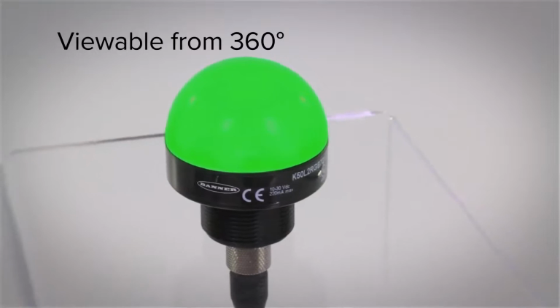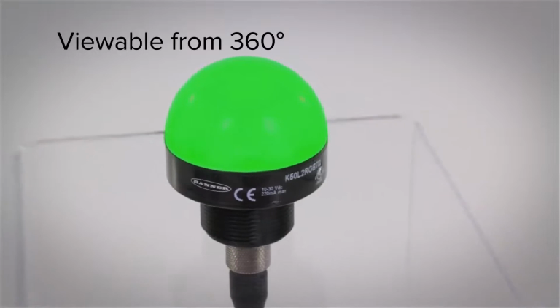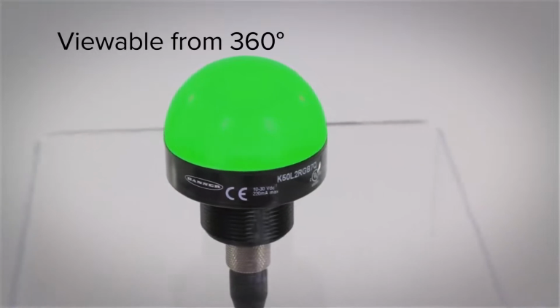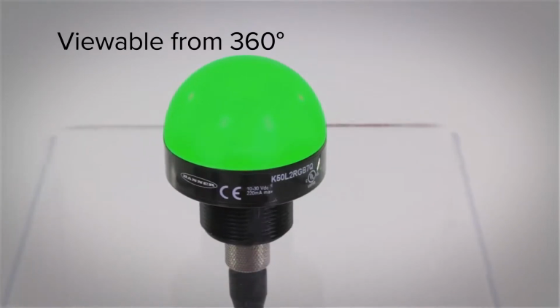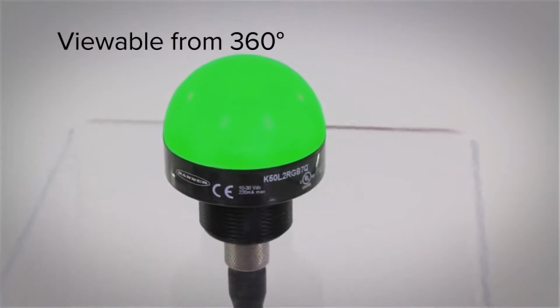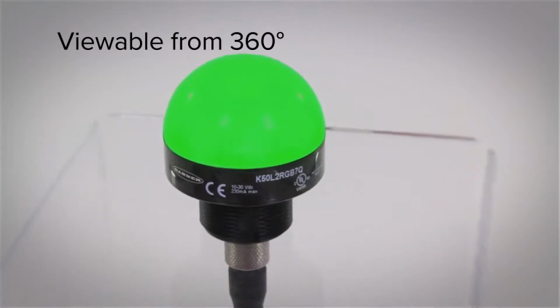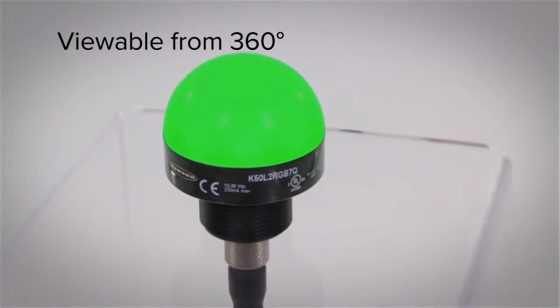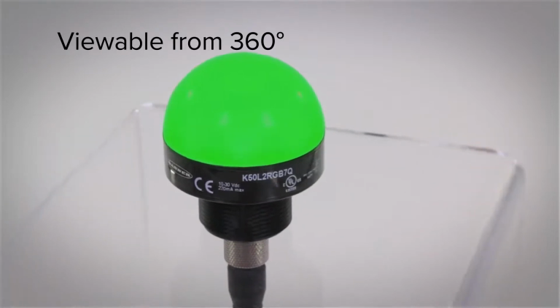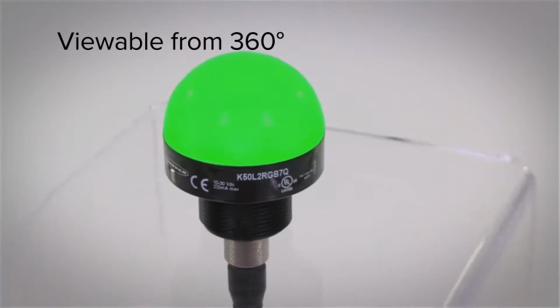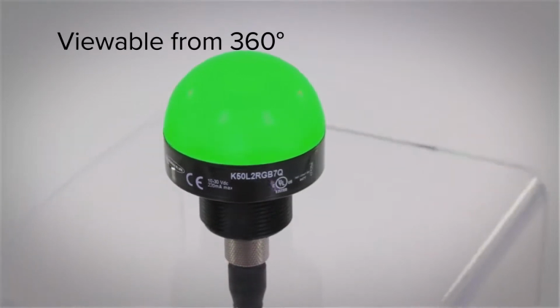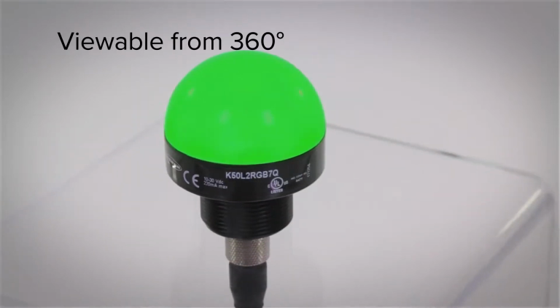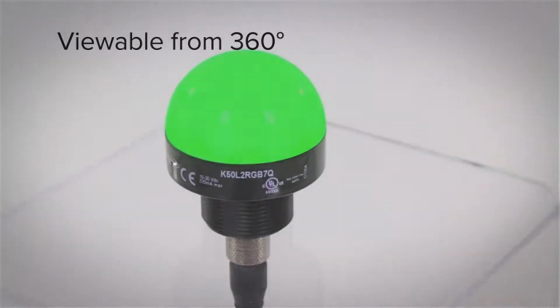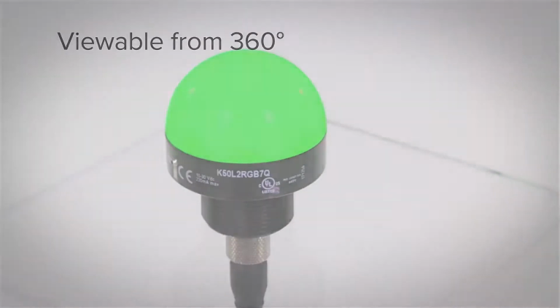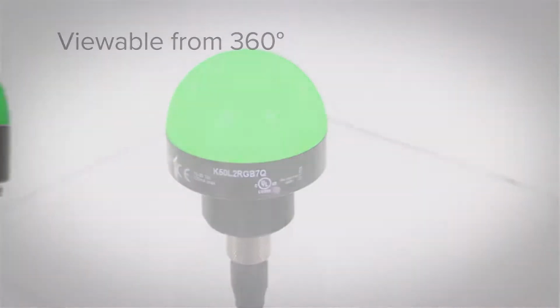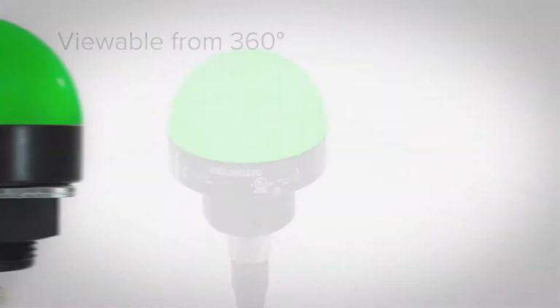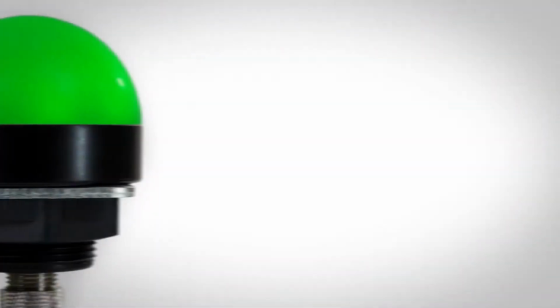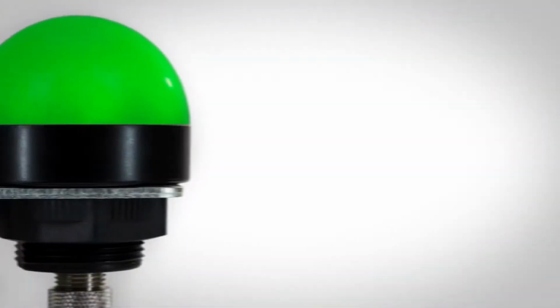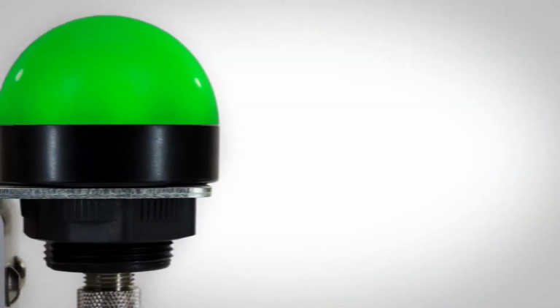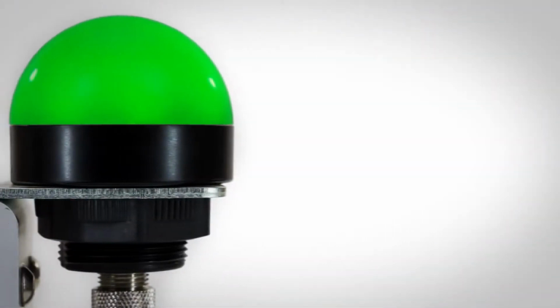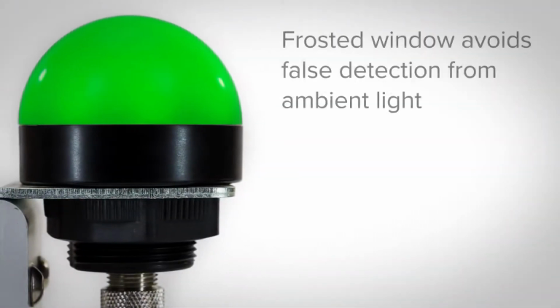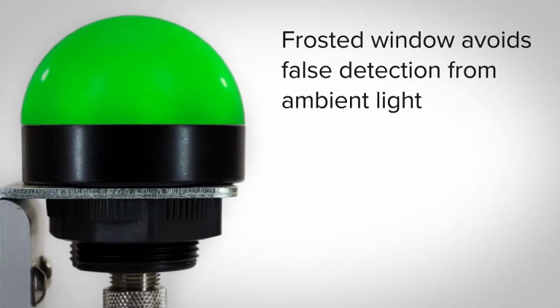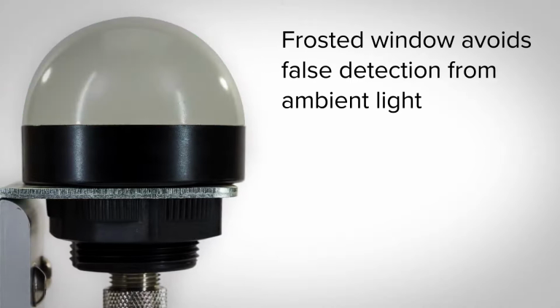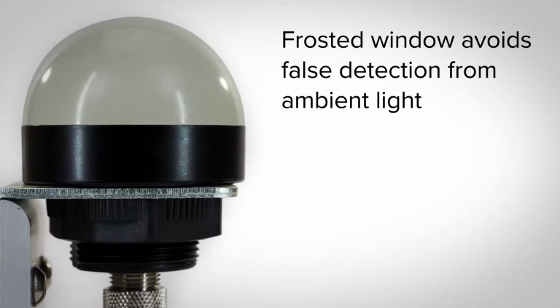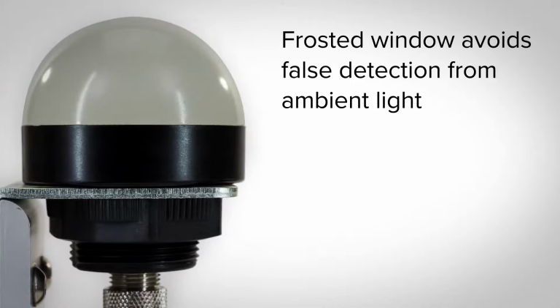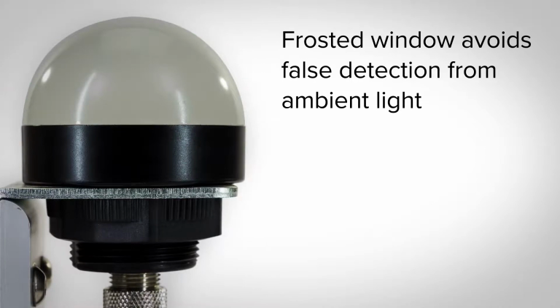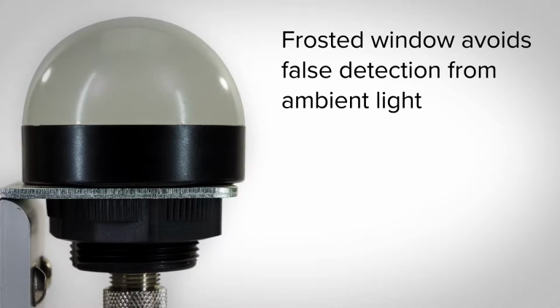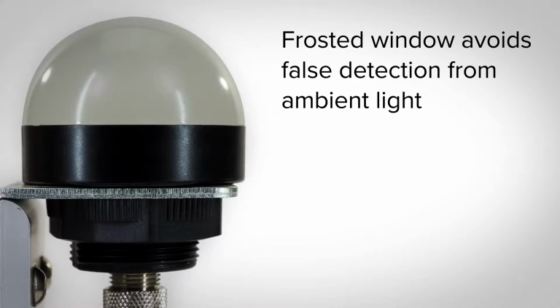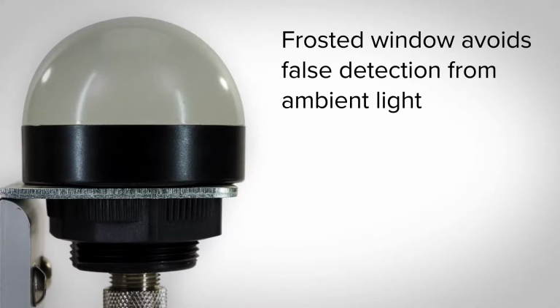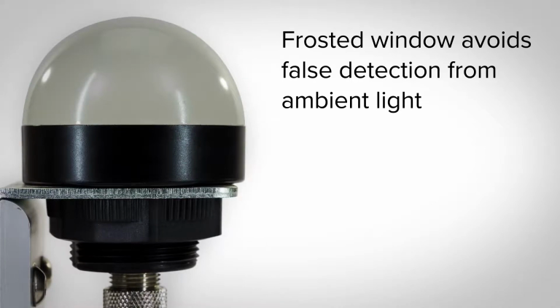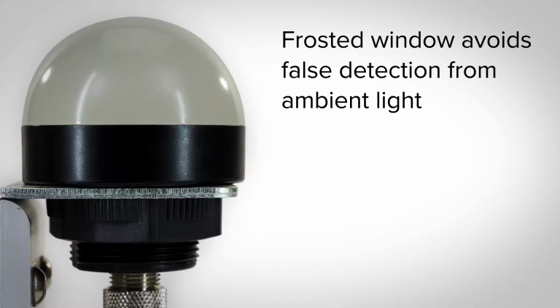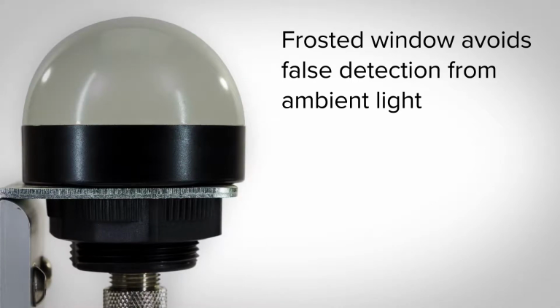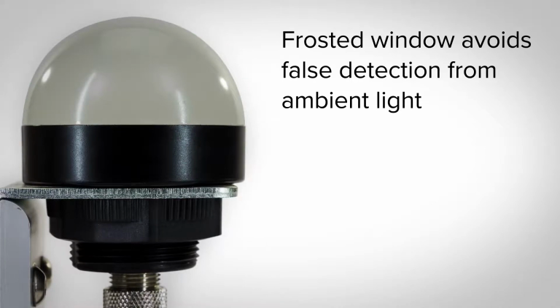The bright LEDs are visible from long distances from all angles, and the frosted window ensures you avoid false detection from ambient light.